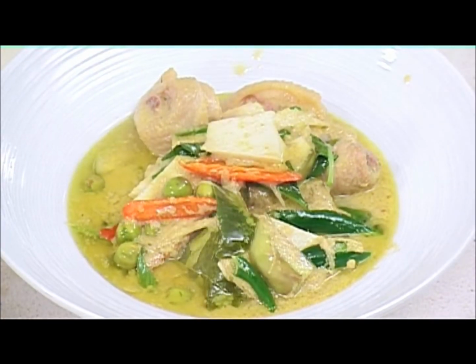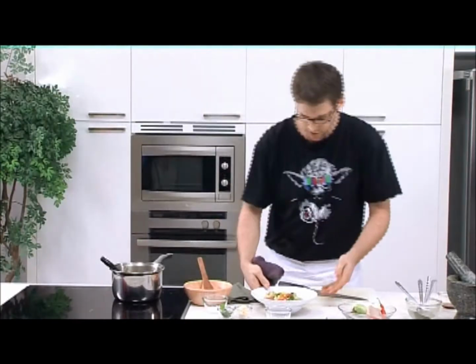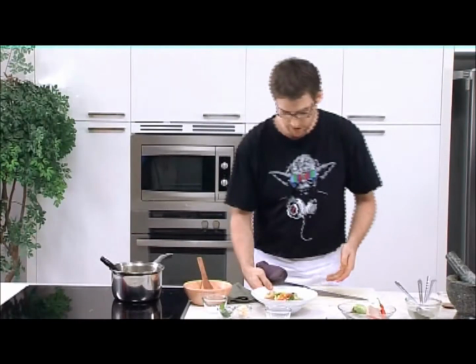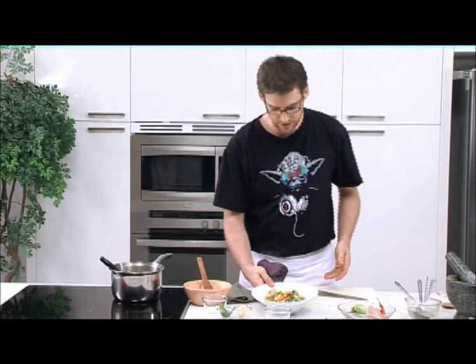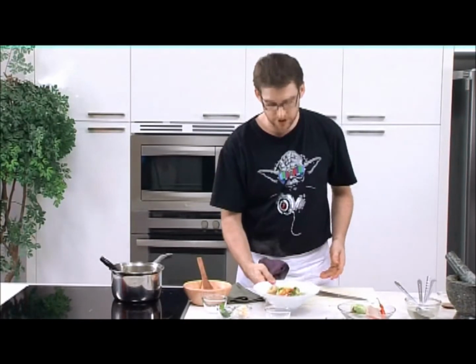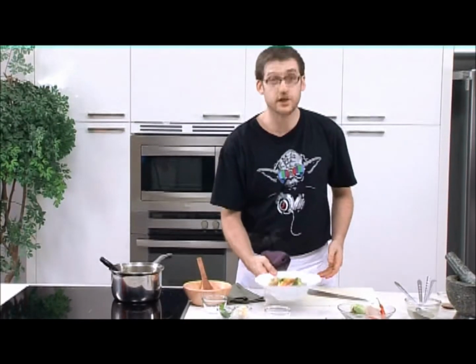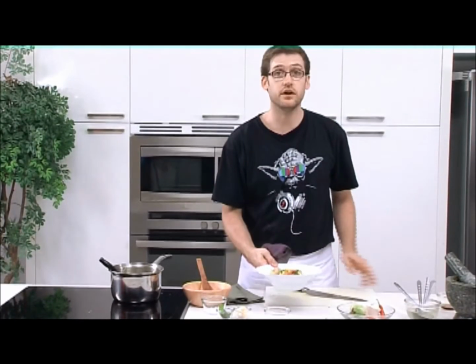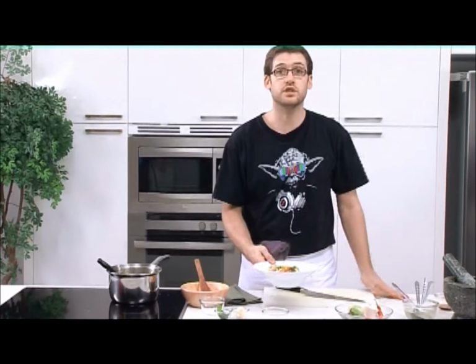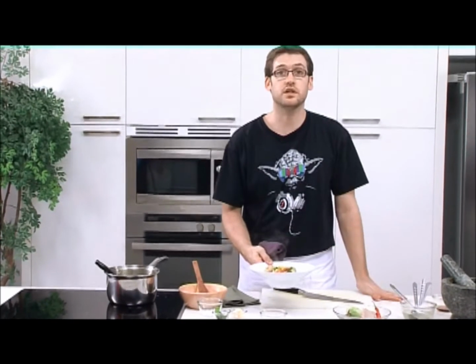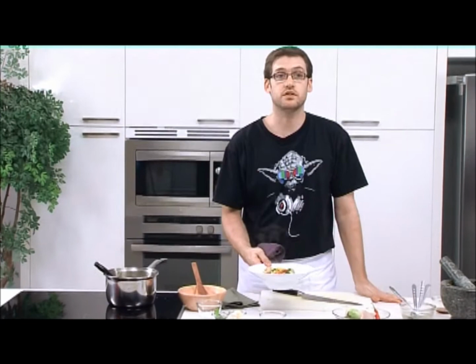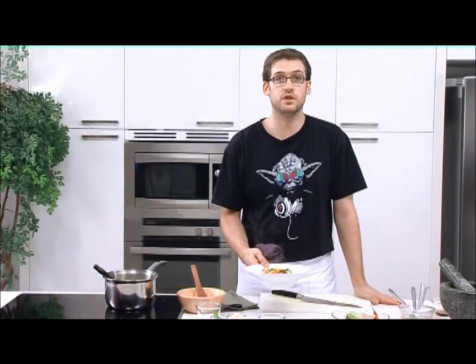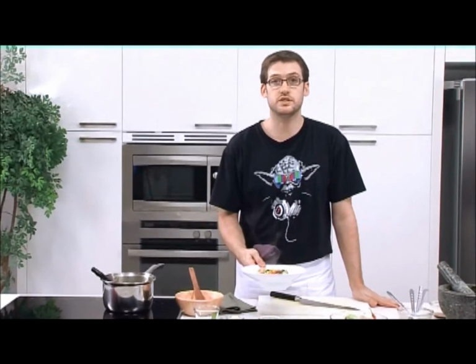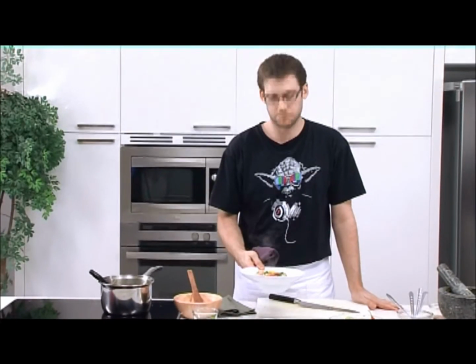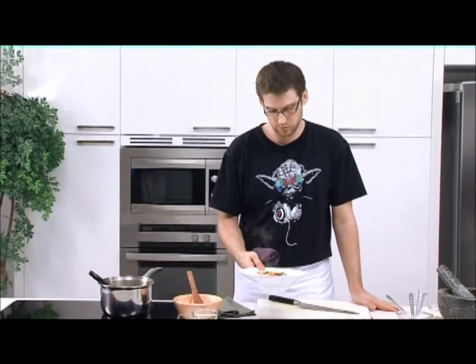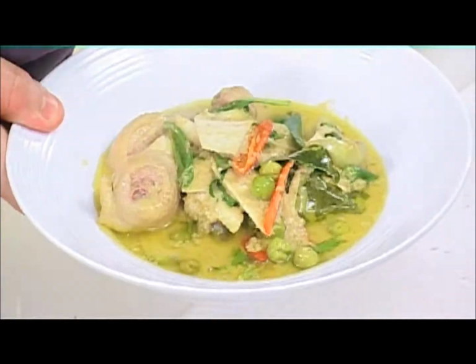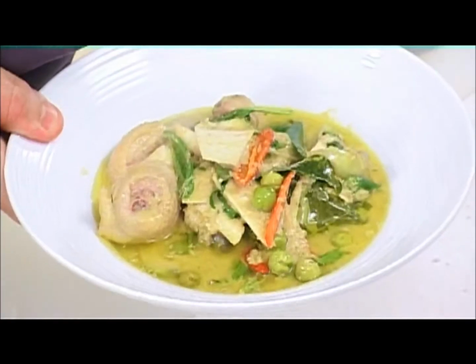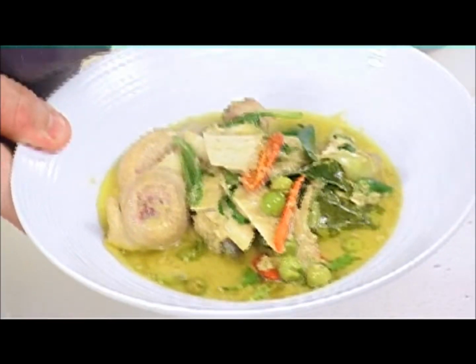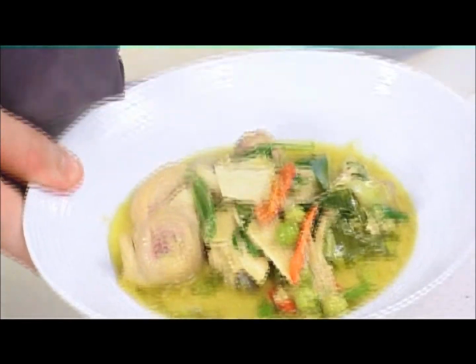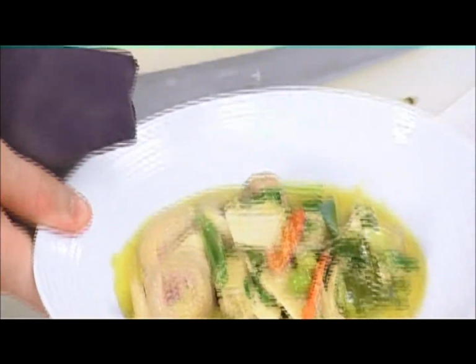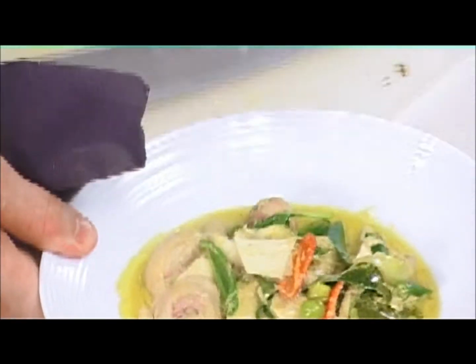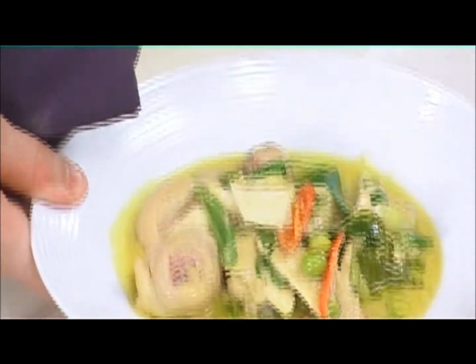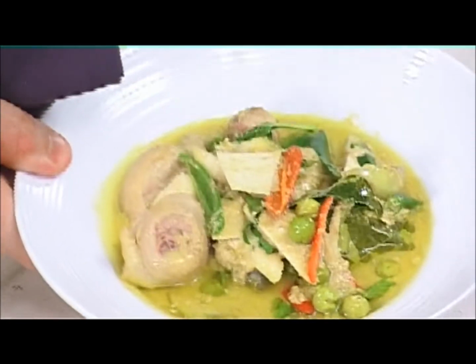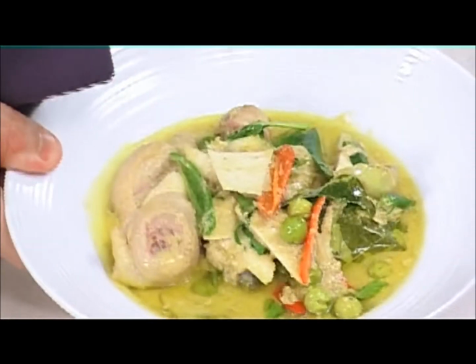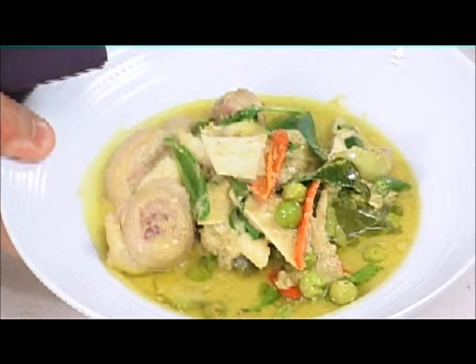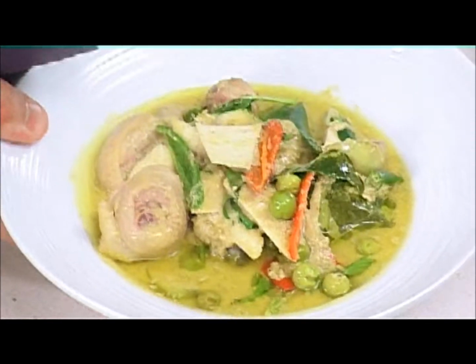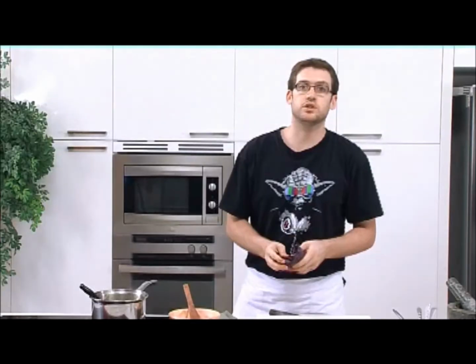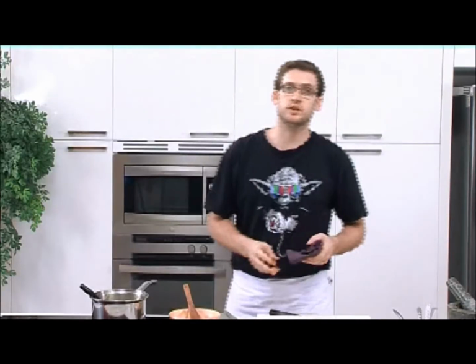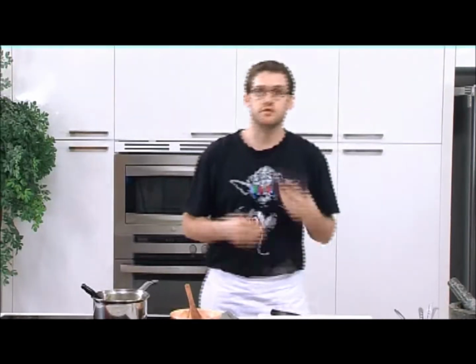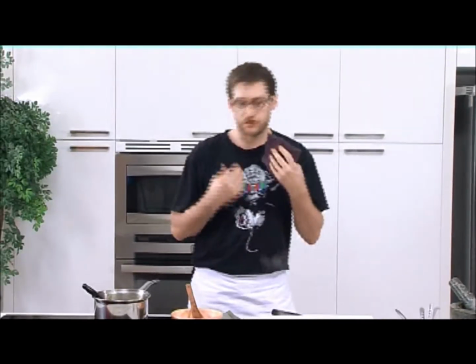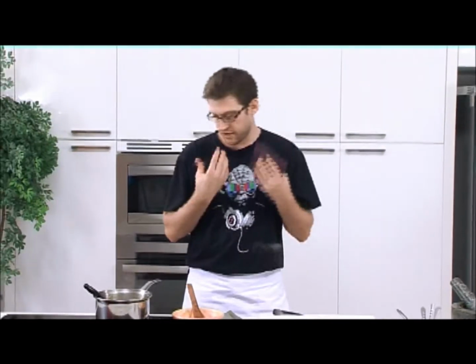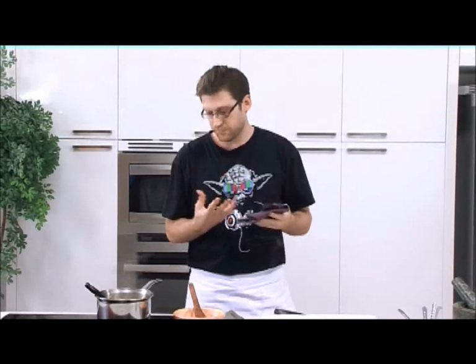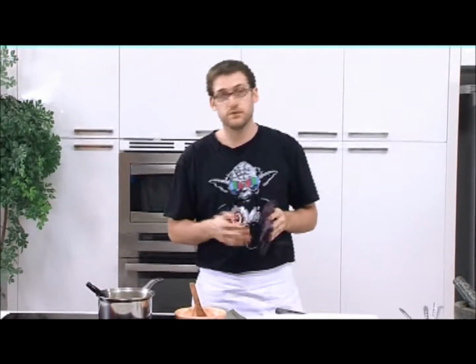And then we have our green curry of chicken. Really simple, really lovely — really pungent, astringent, and flavorful.